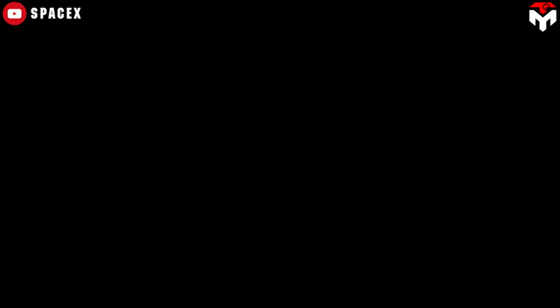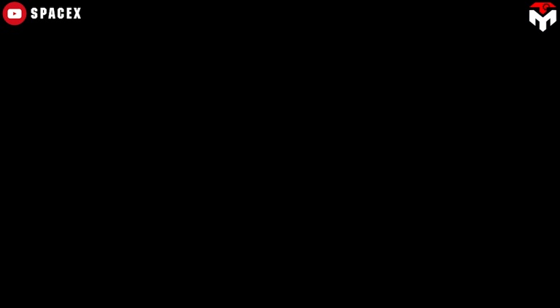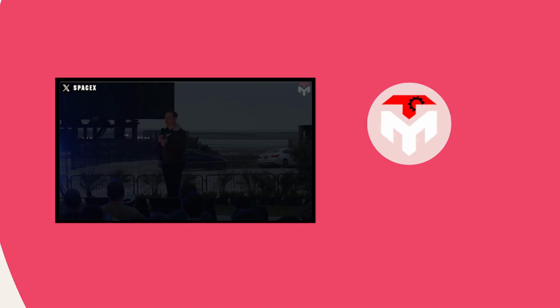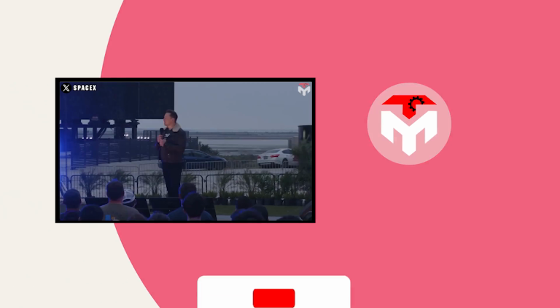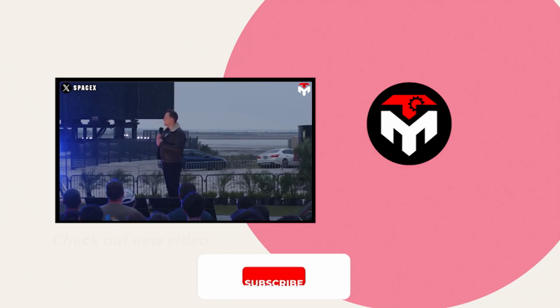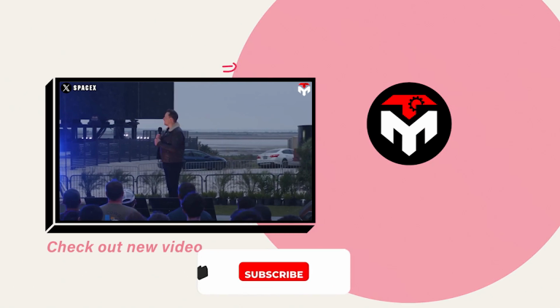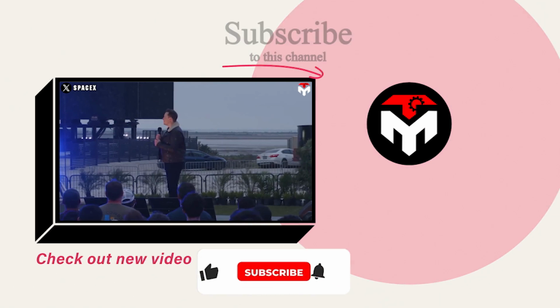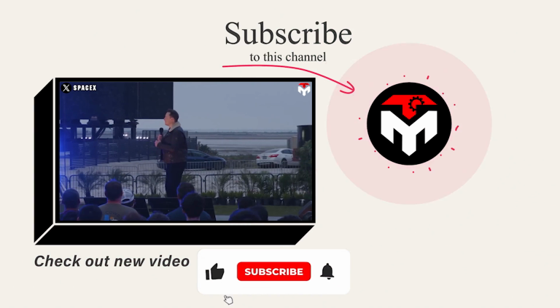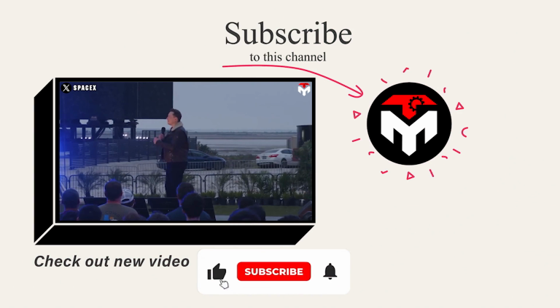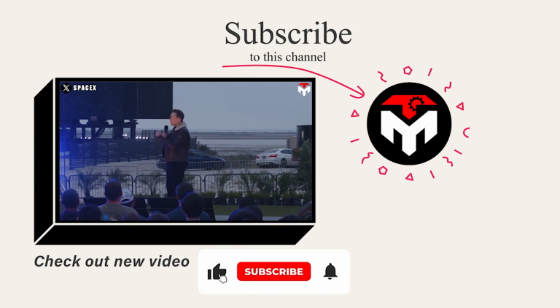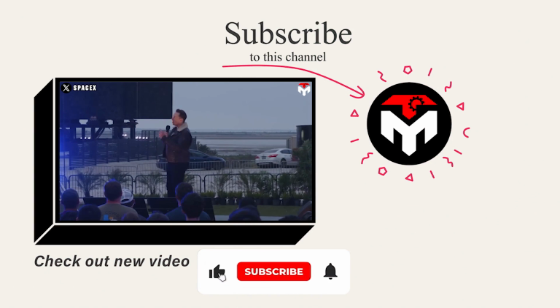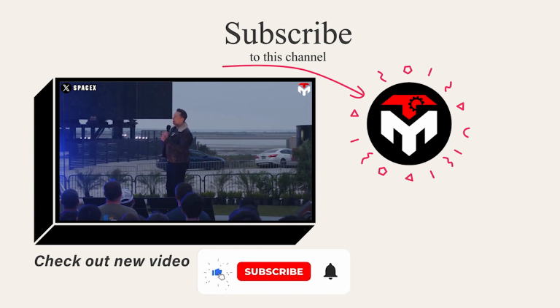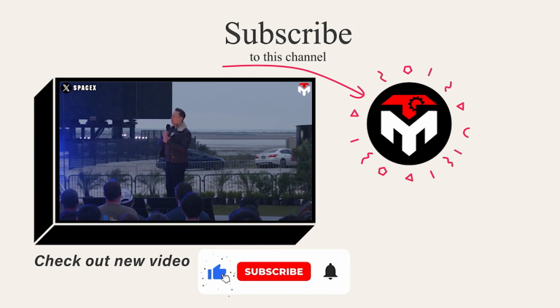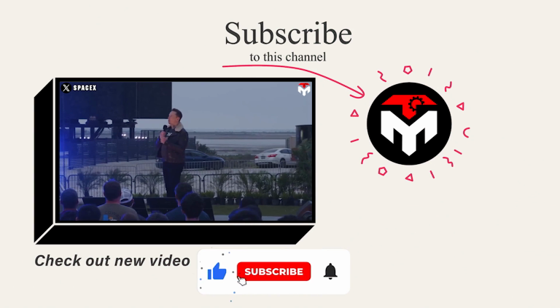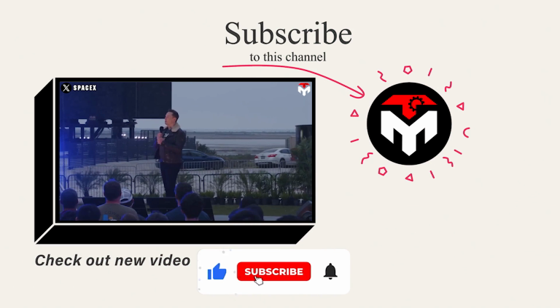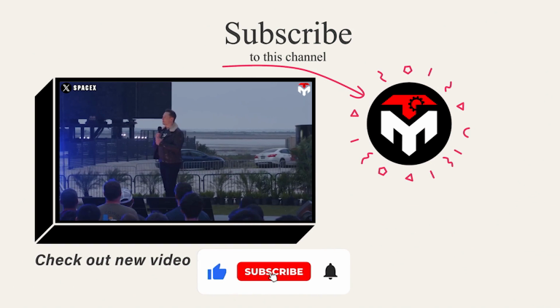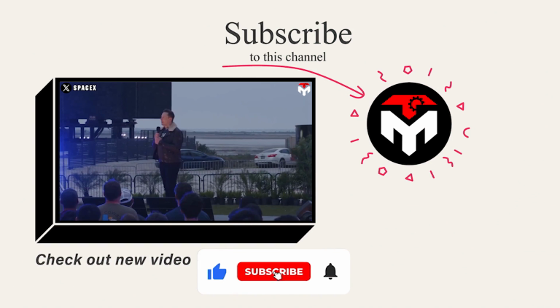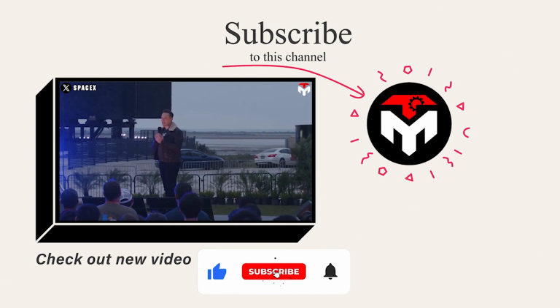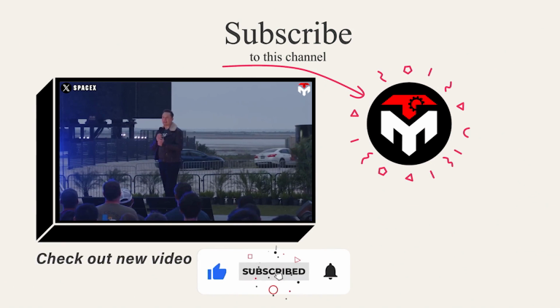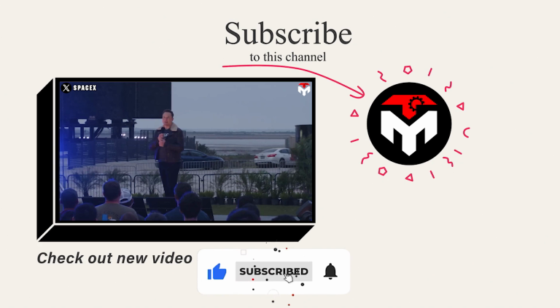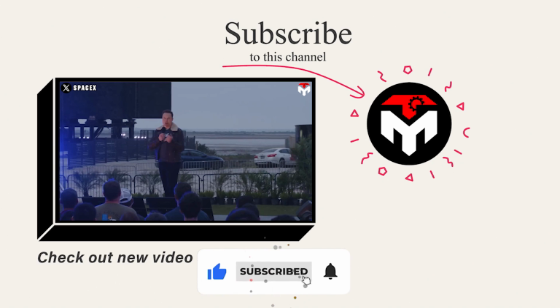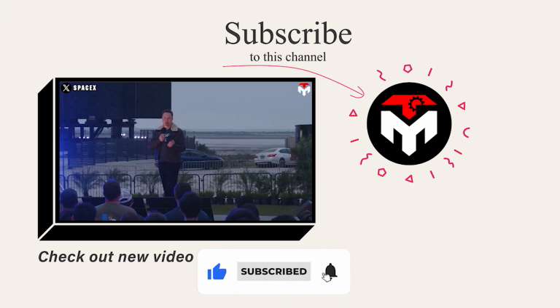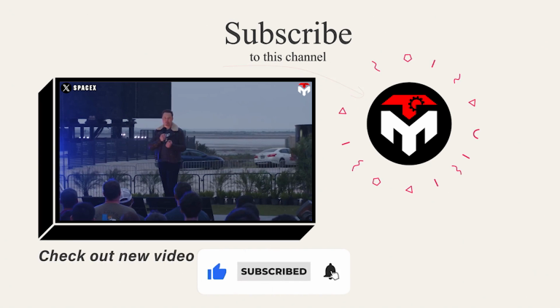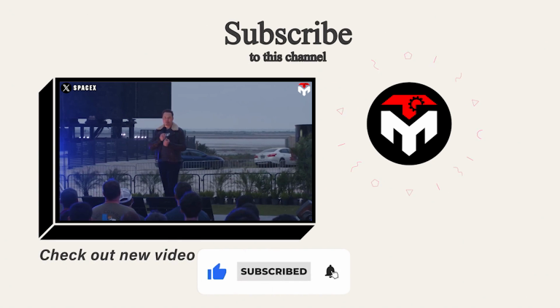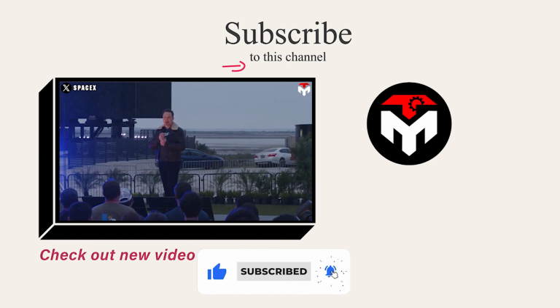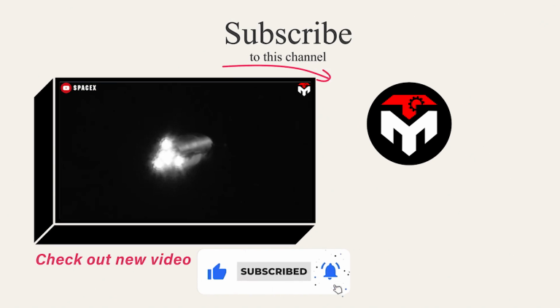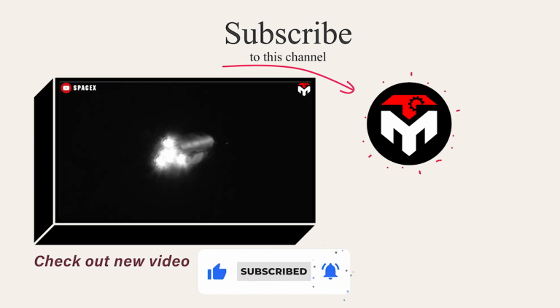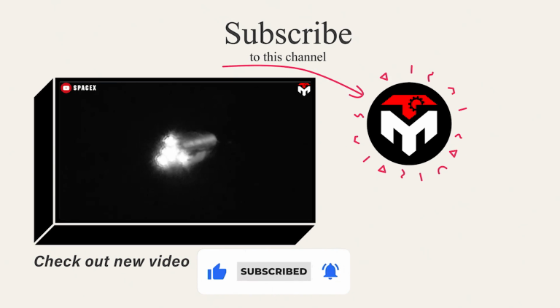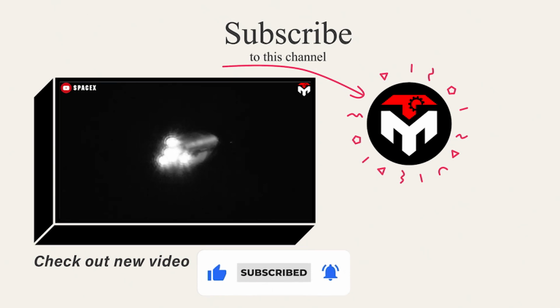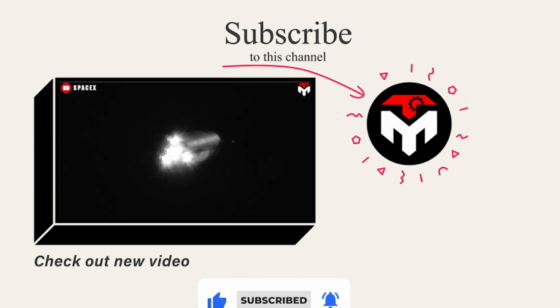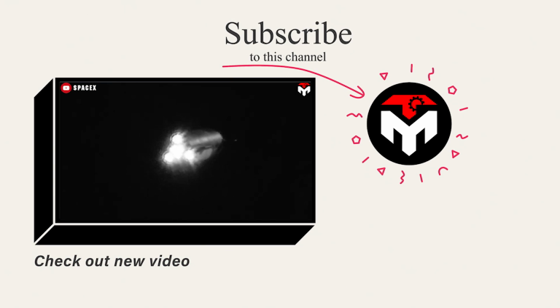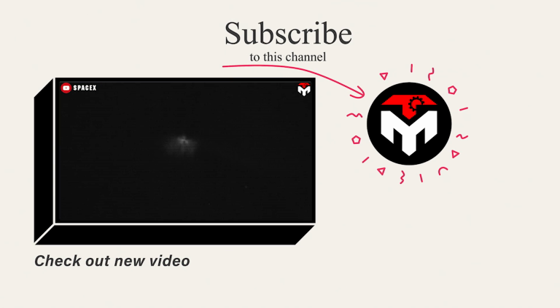And that just about wraps it up for today's episode. Thank you, and we look forward to seeing you next time.